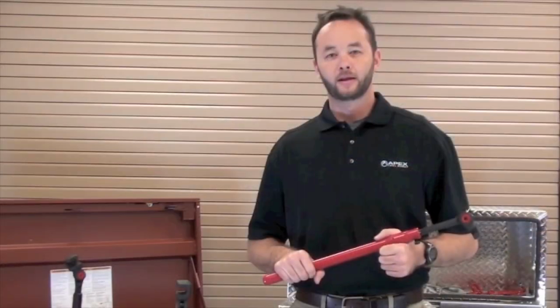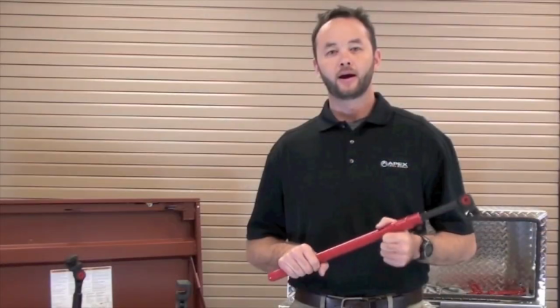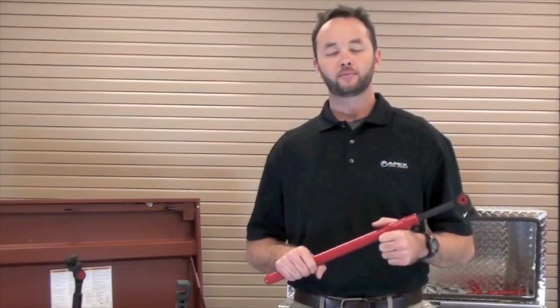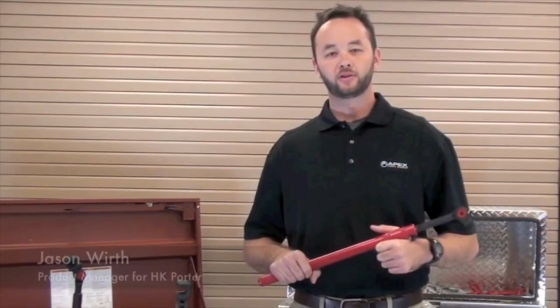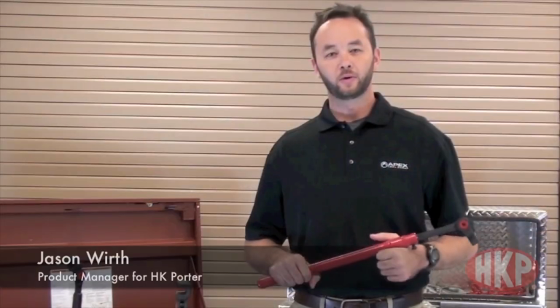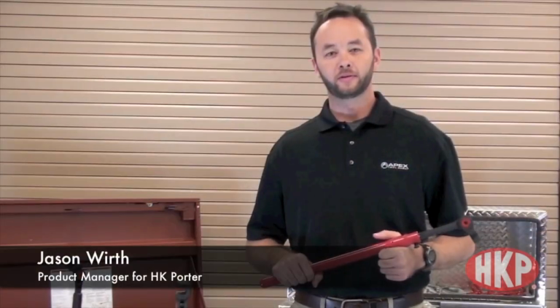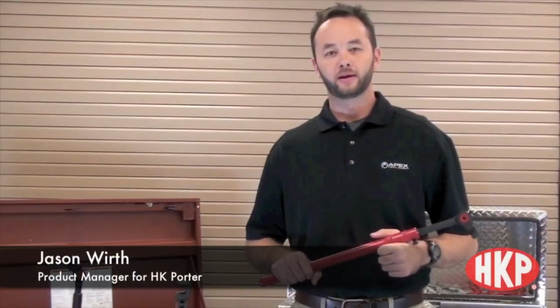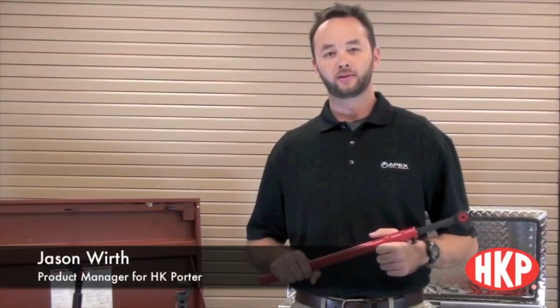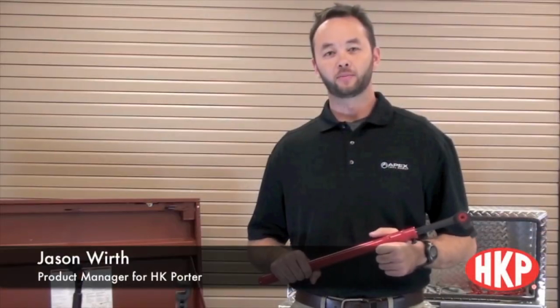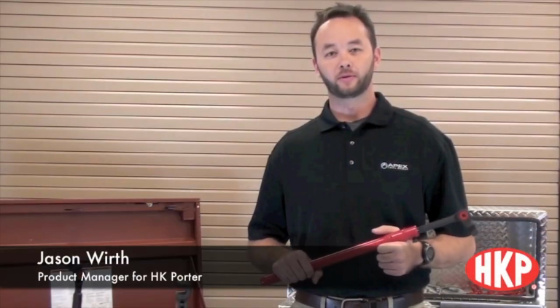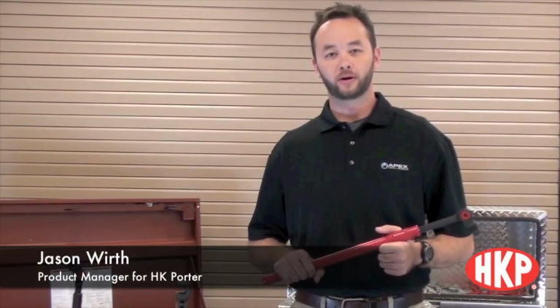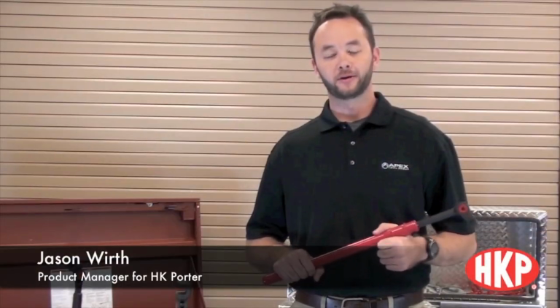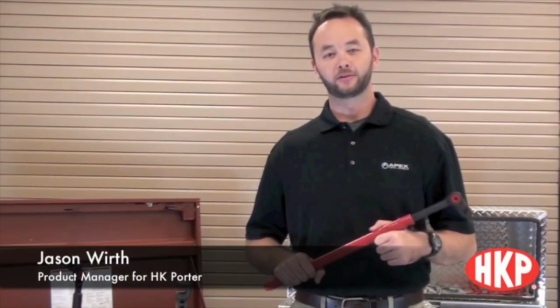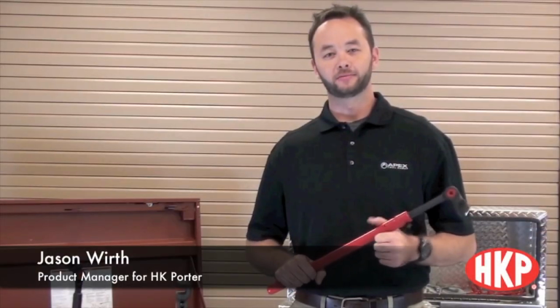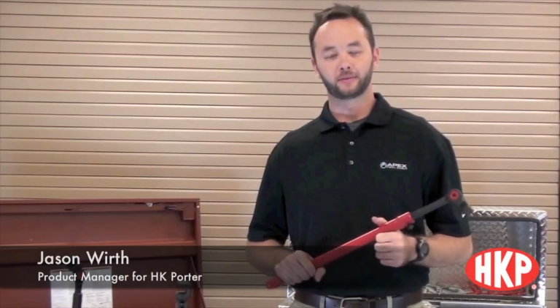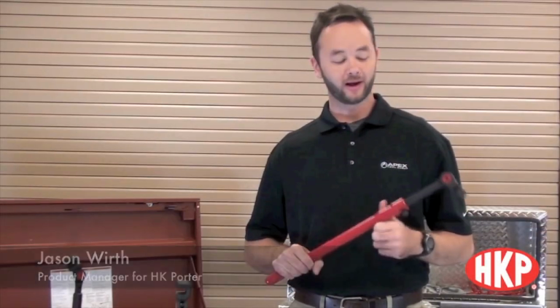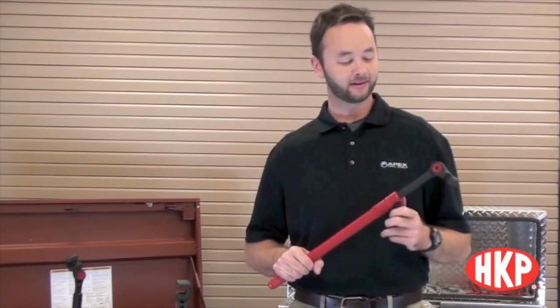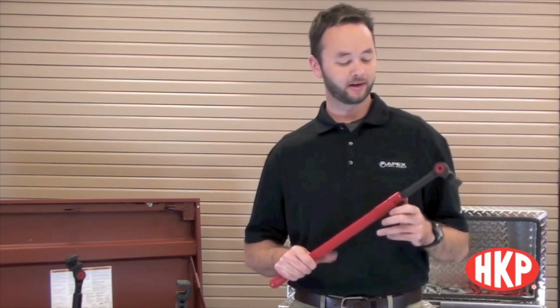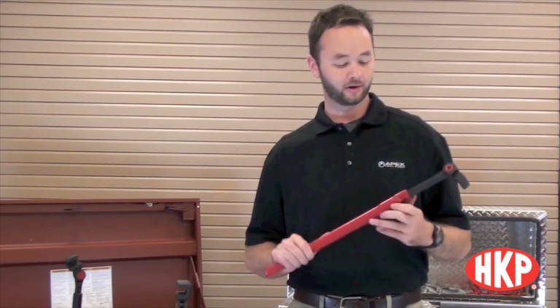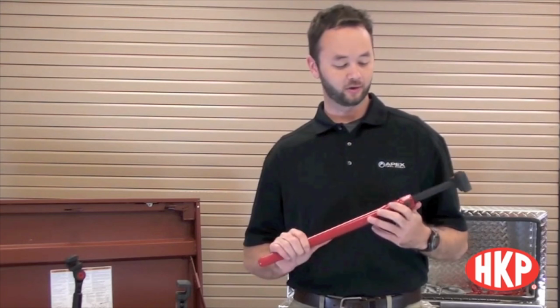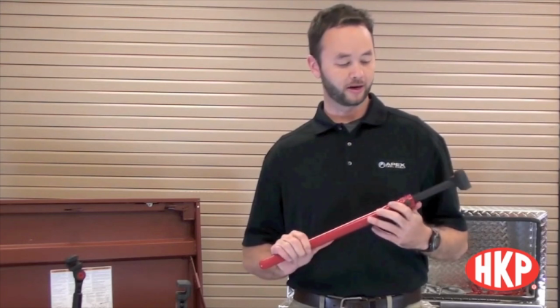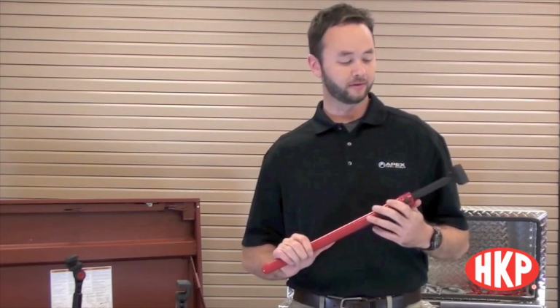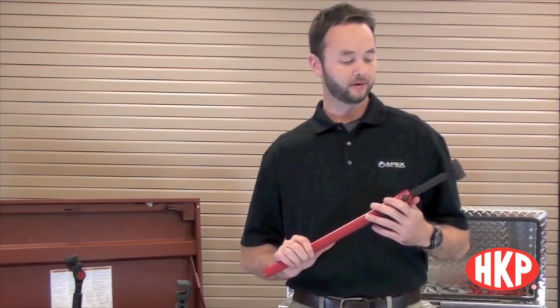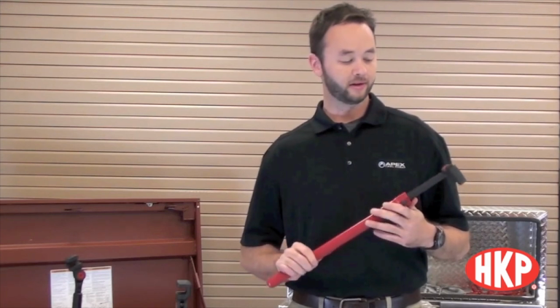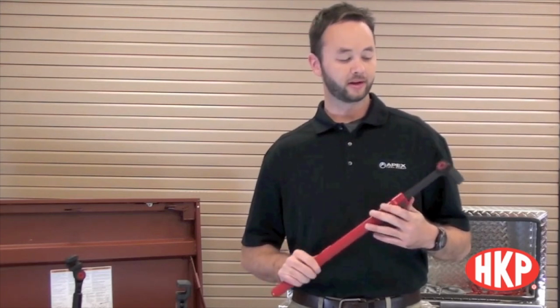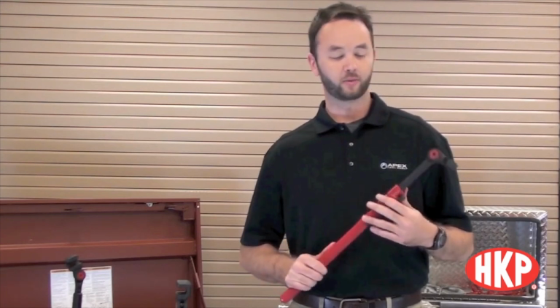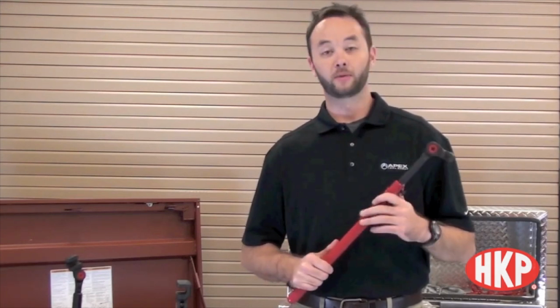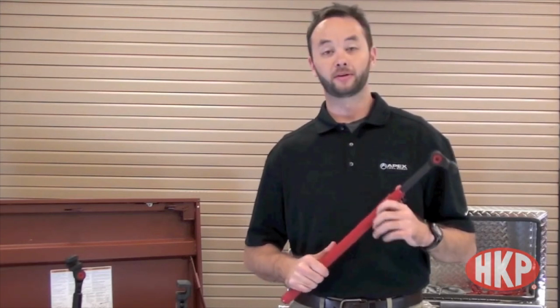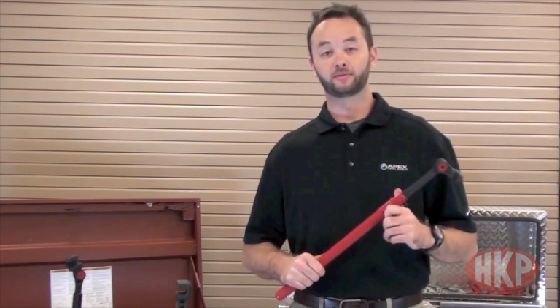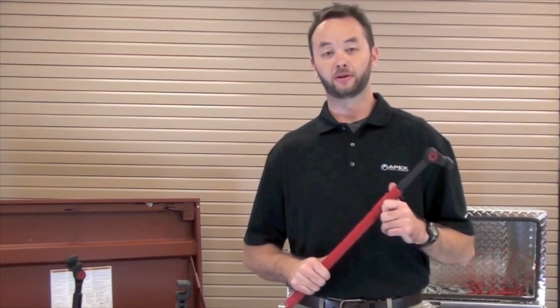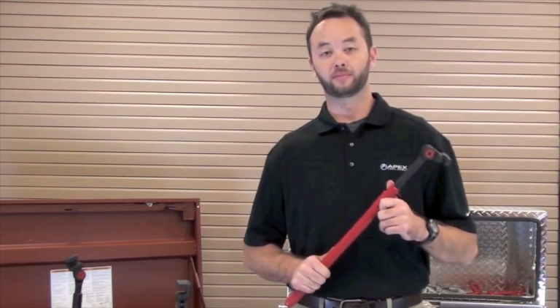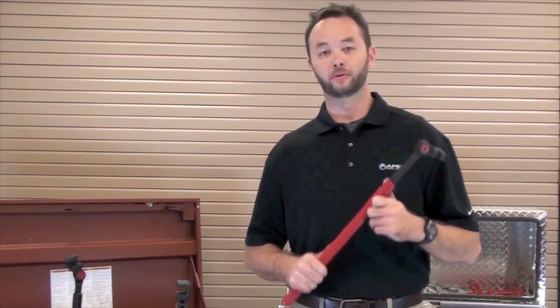Hi, I'm Jason Wirth, HK Porter Product Manager. I'm excited today to talk to you about the indexing rebar benders from HK Porter.